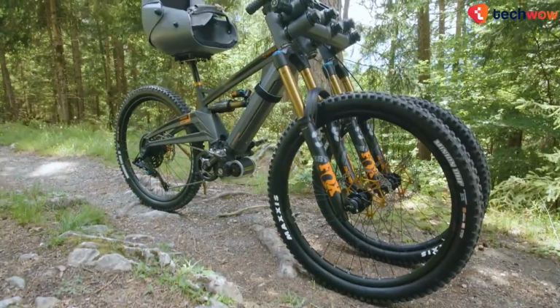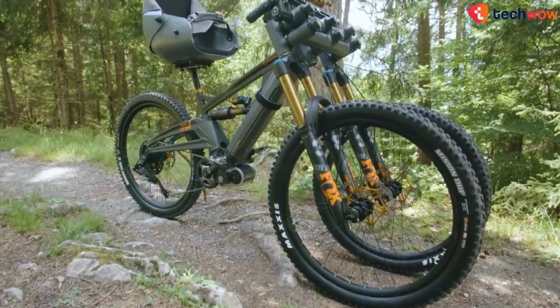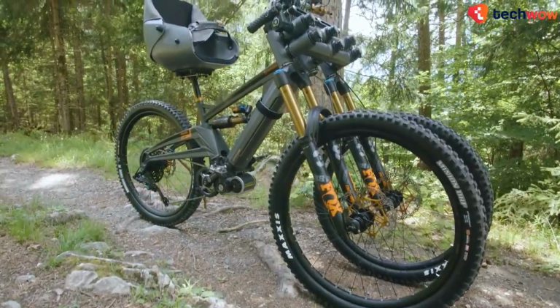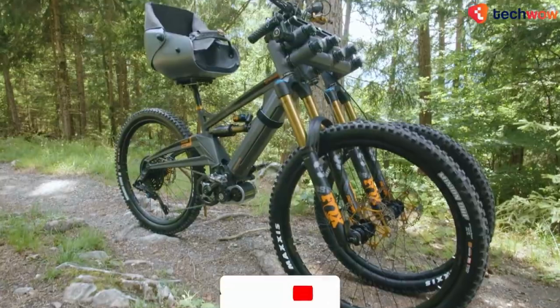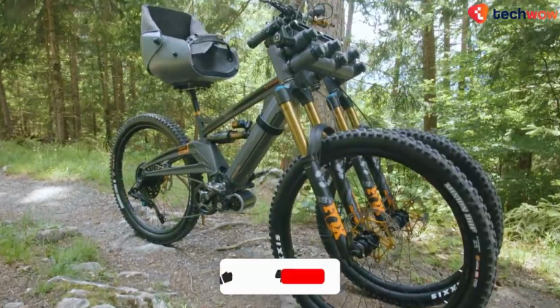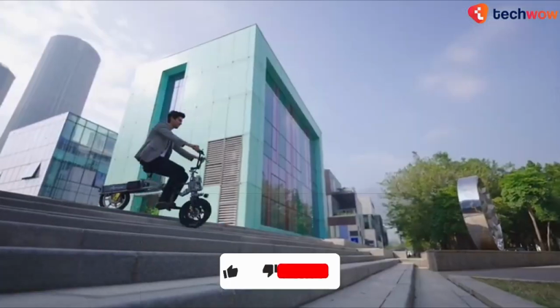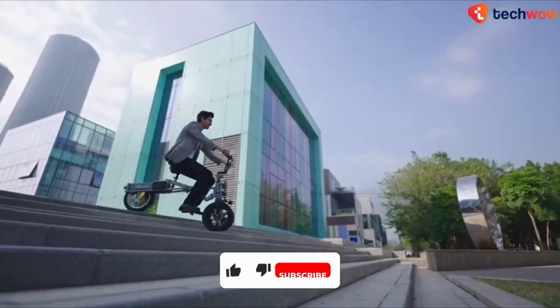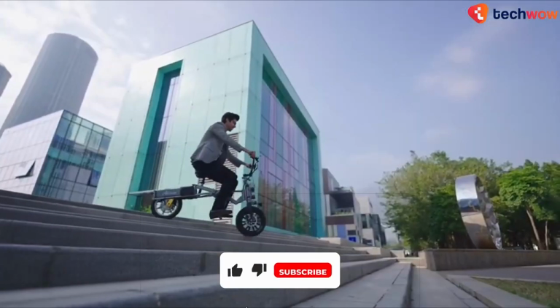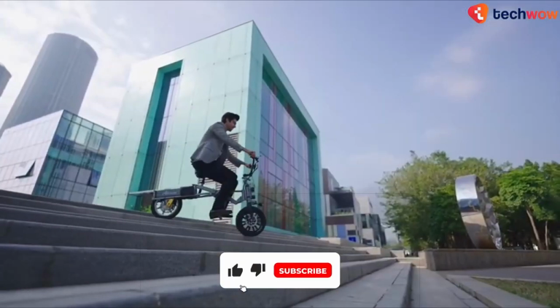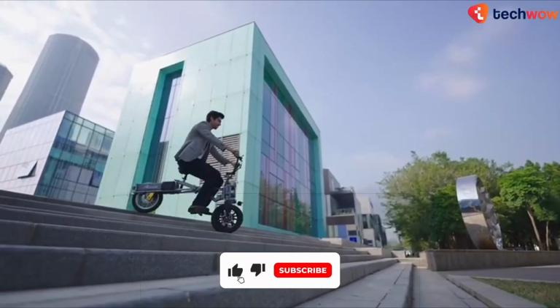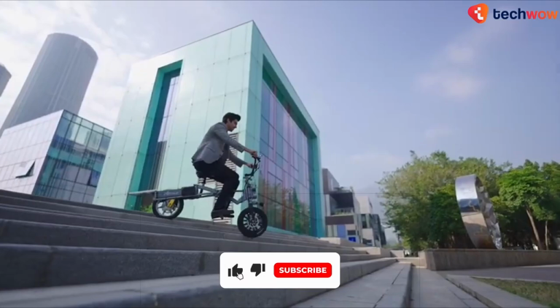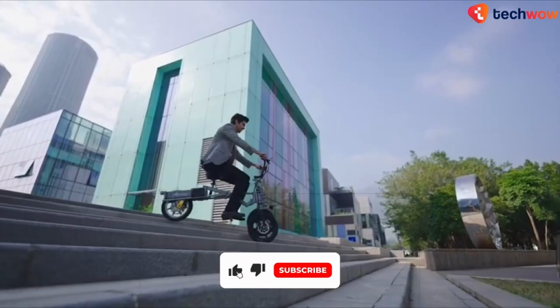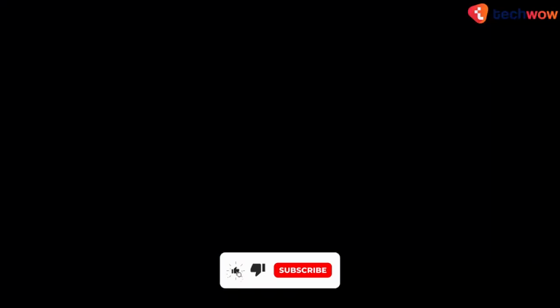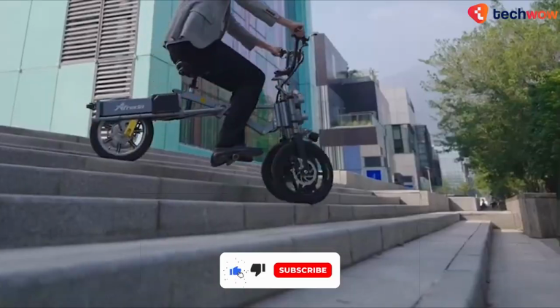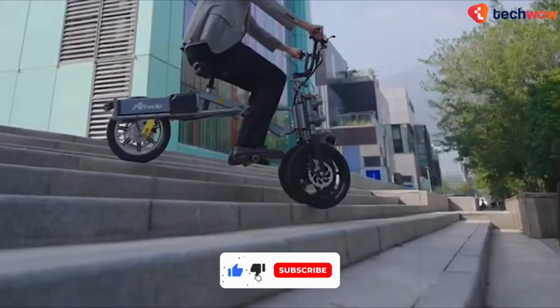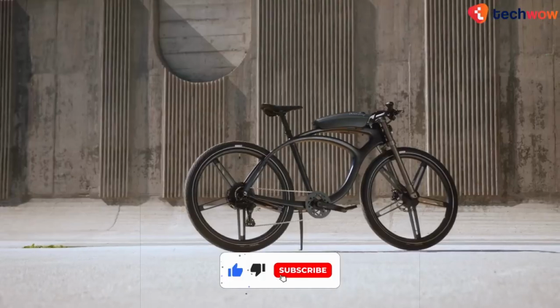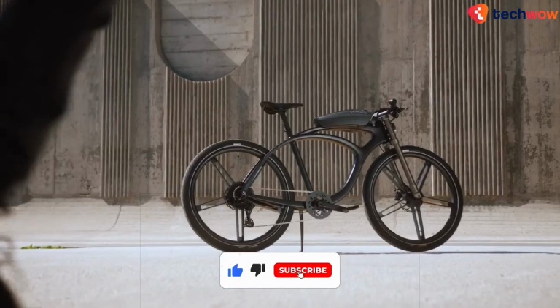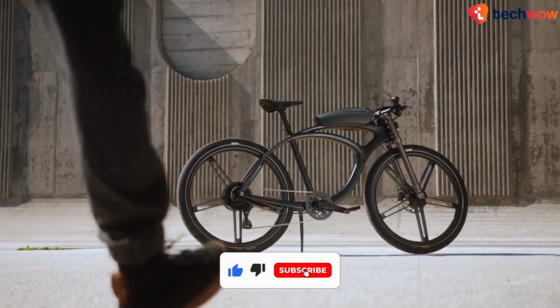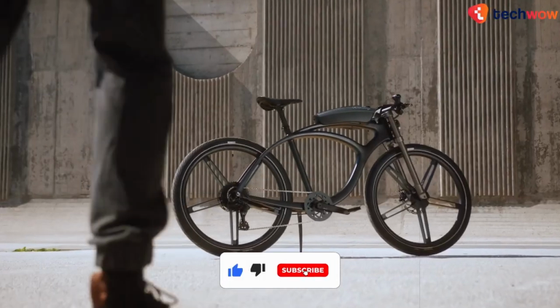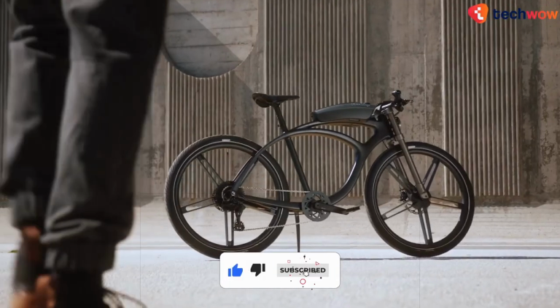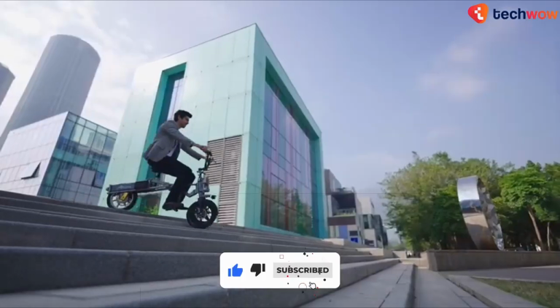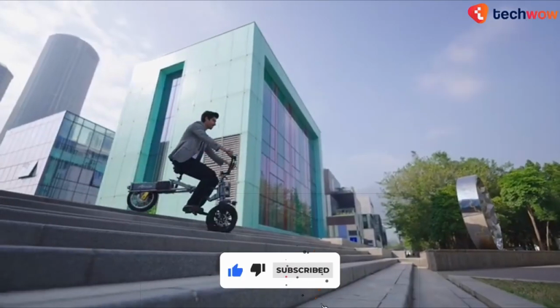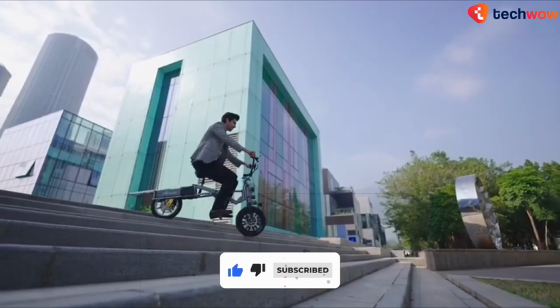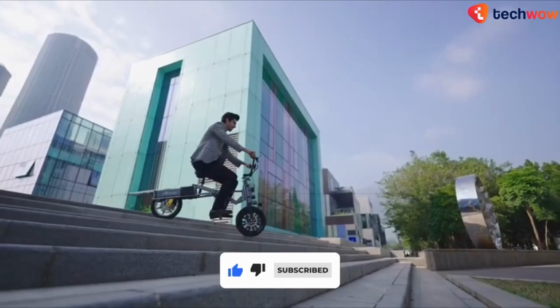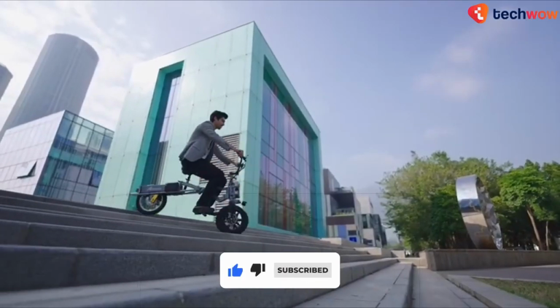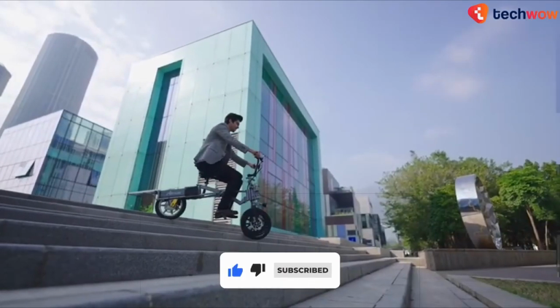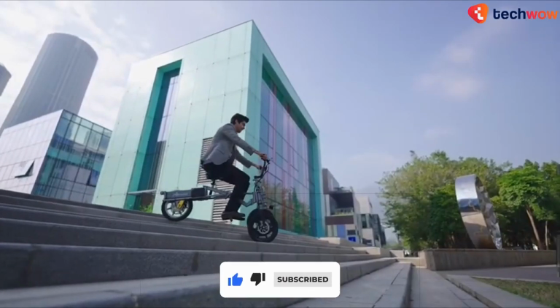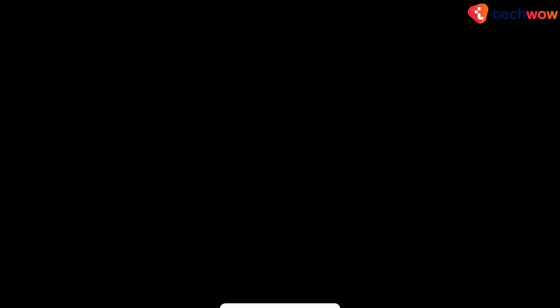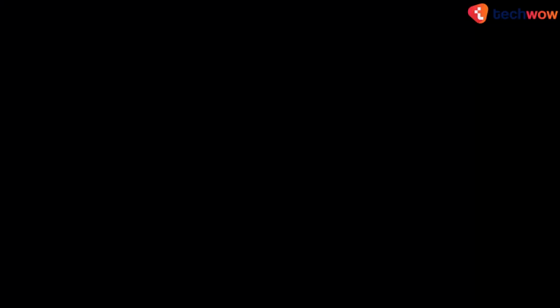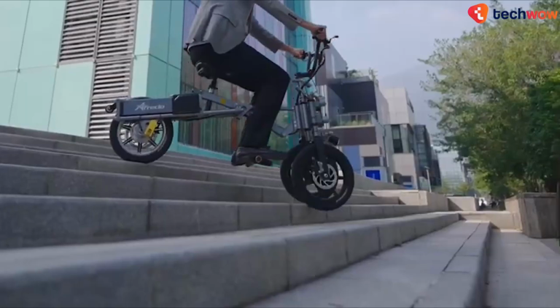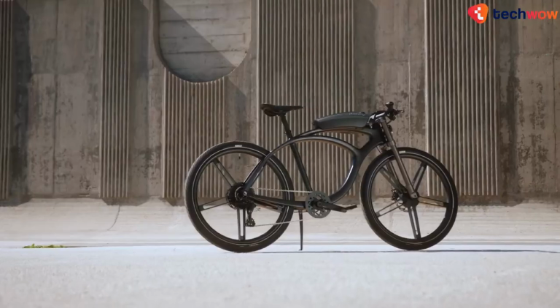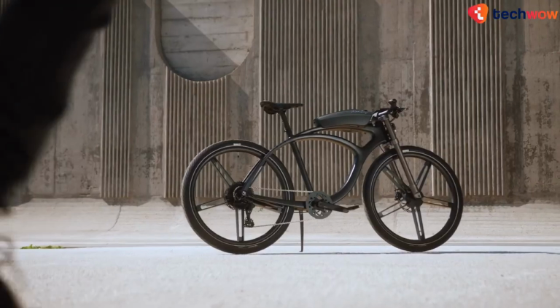Subscribe to TechValve for more videos. We won't let you down — check out more of our content right here.